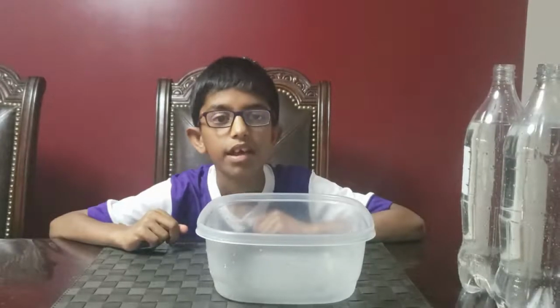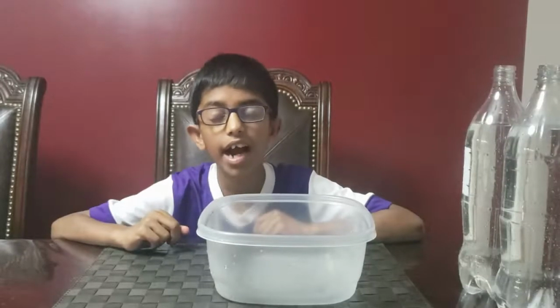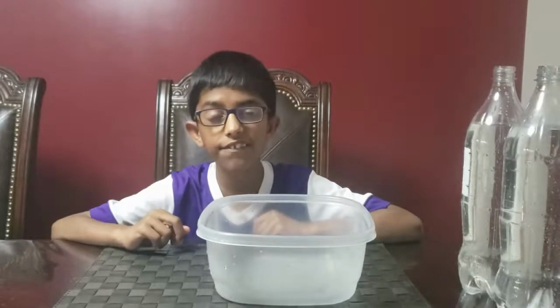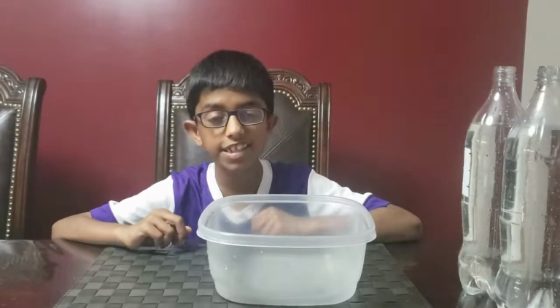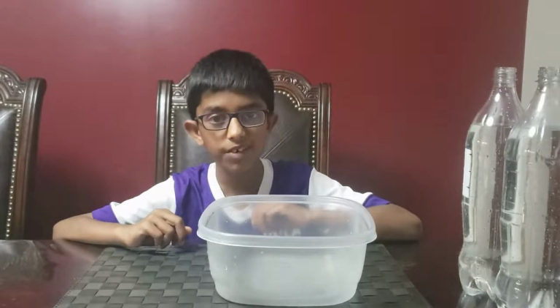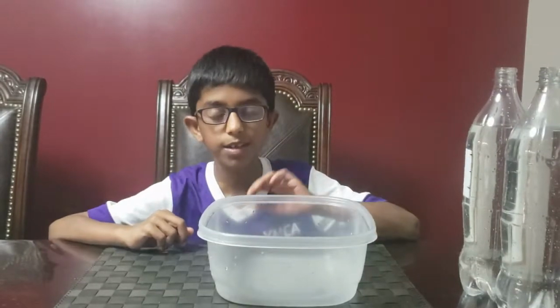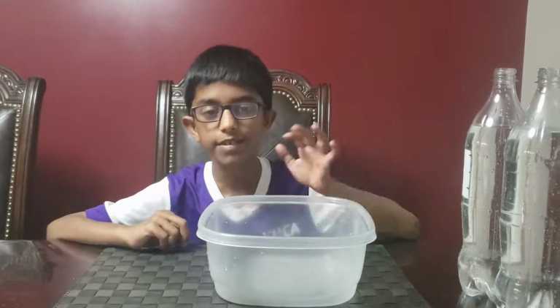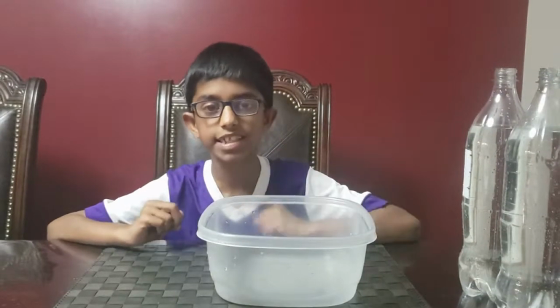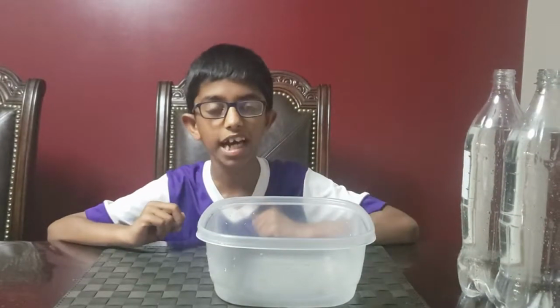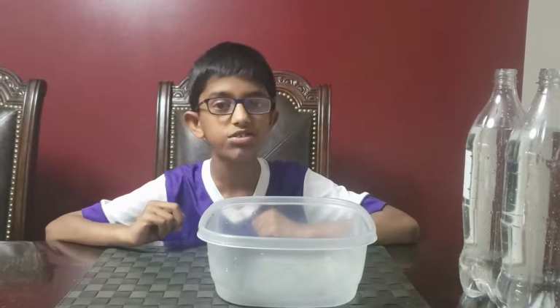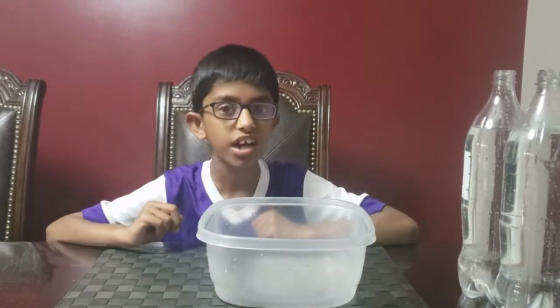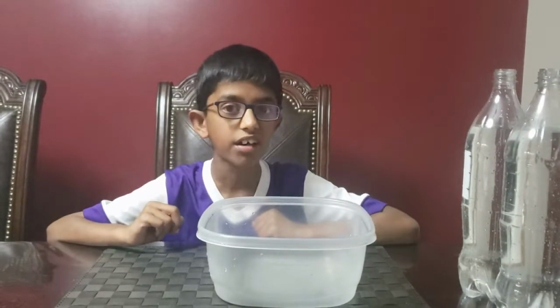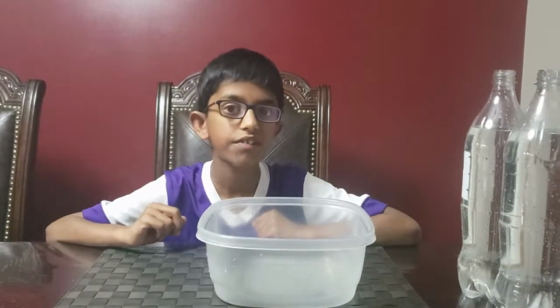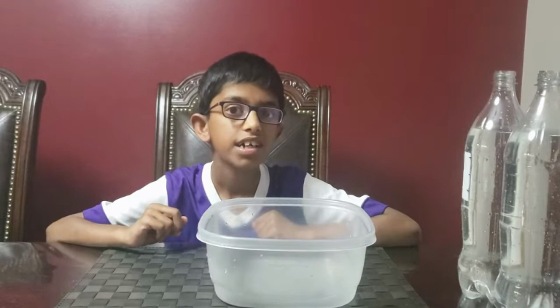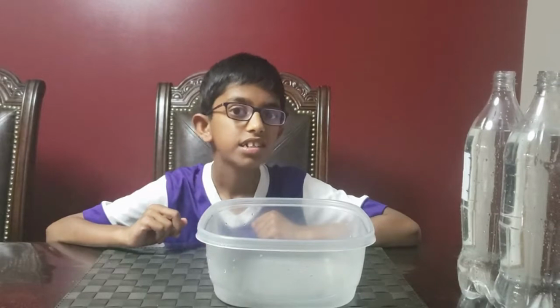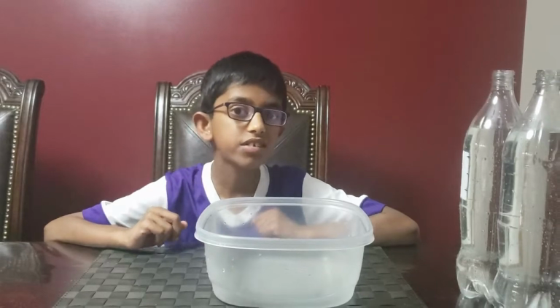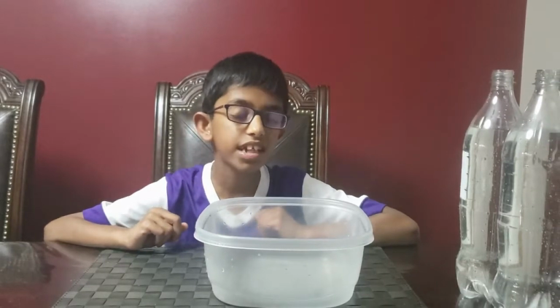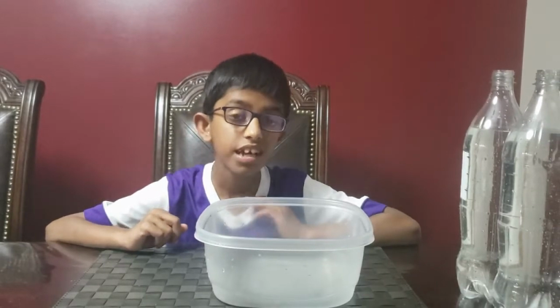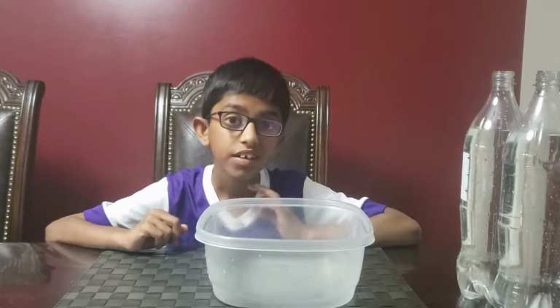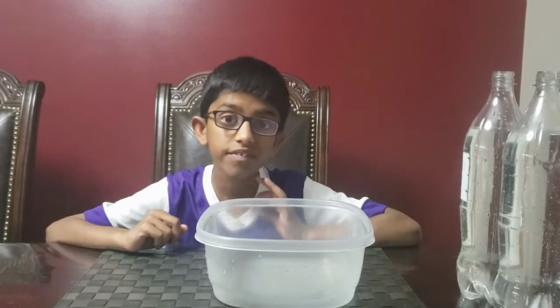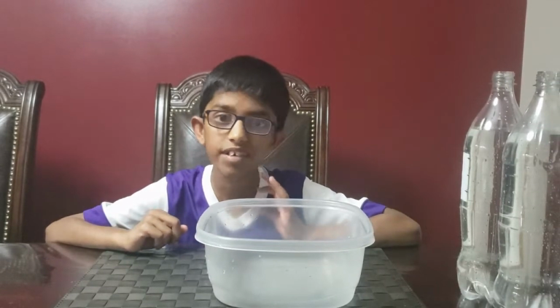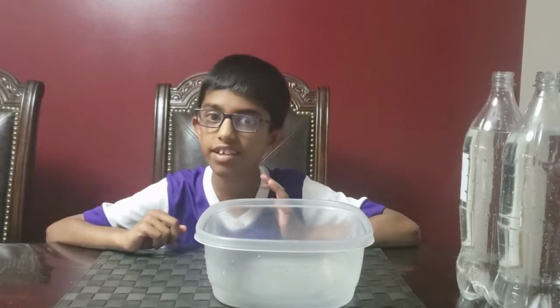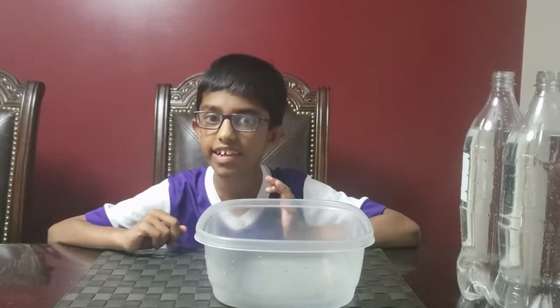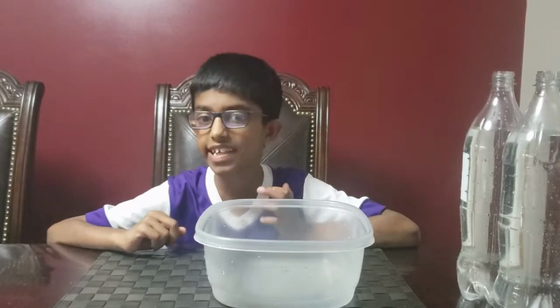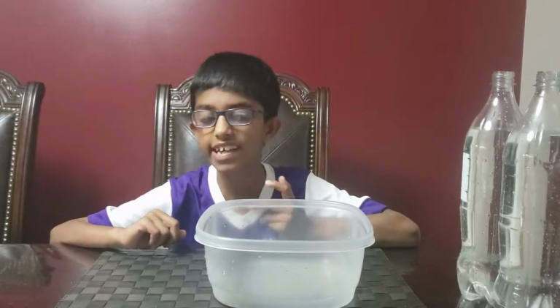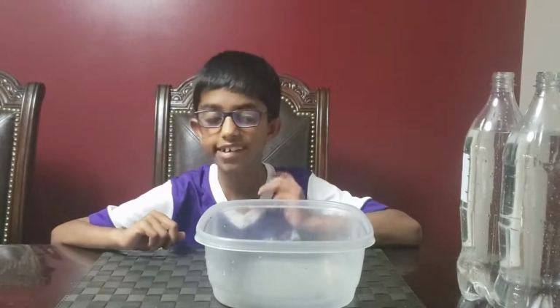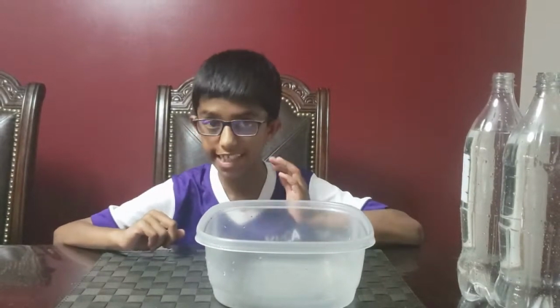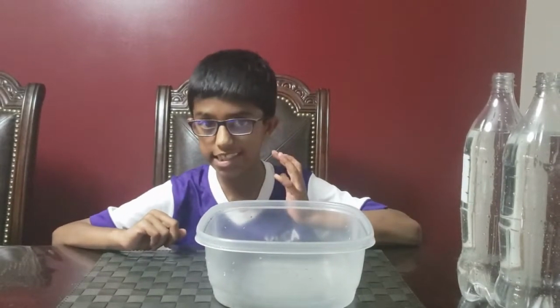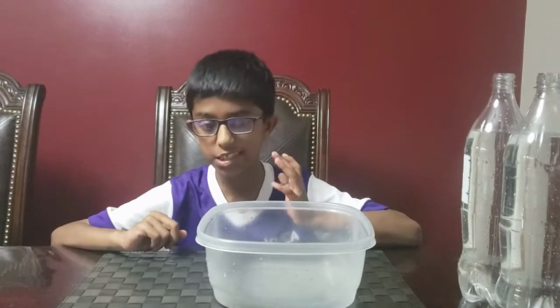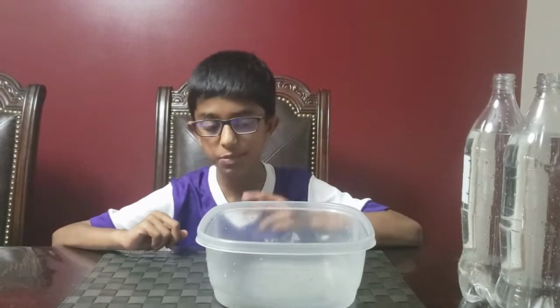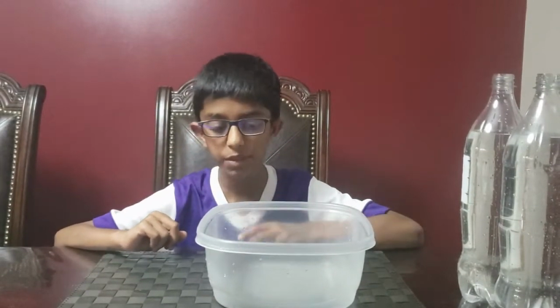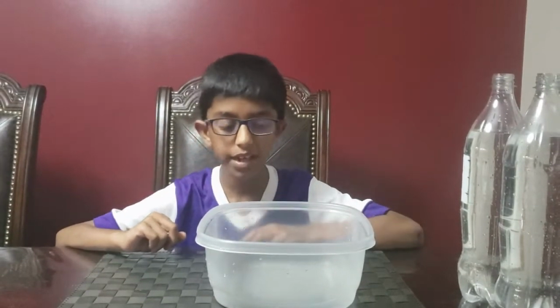Hi friends and welcome to Science with Auto. Today we're going to try another easy experiment.